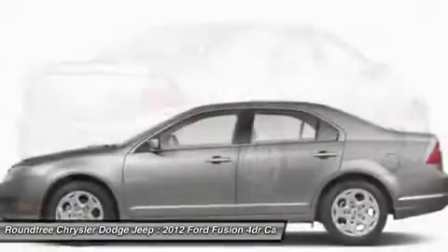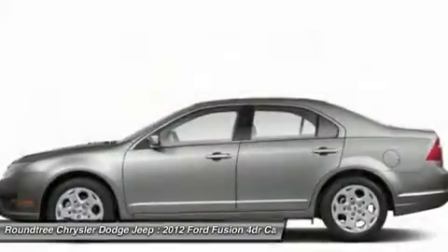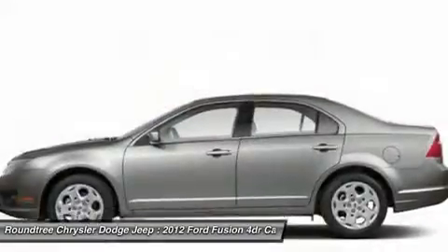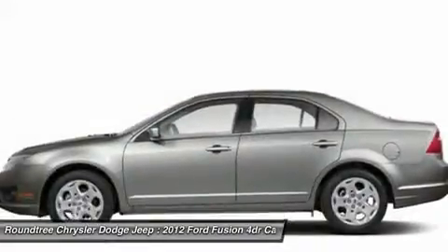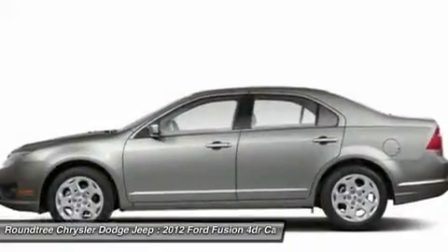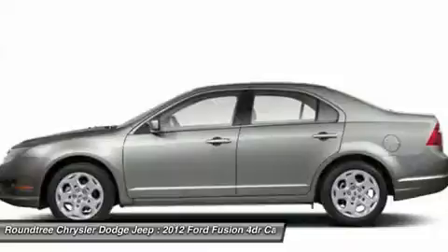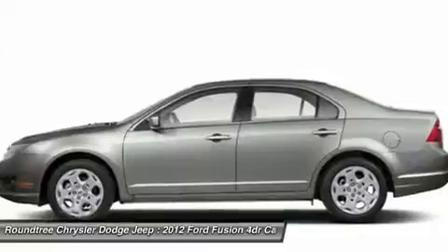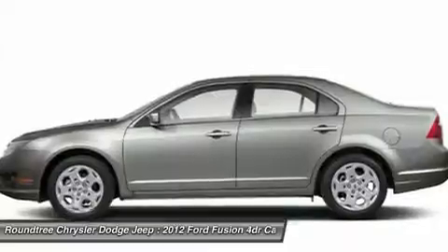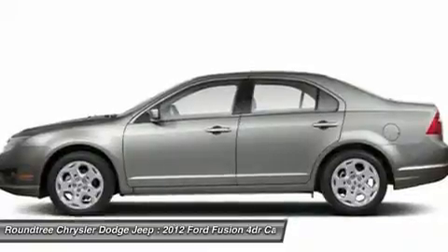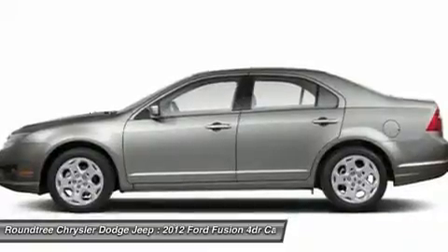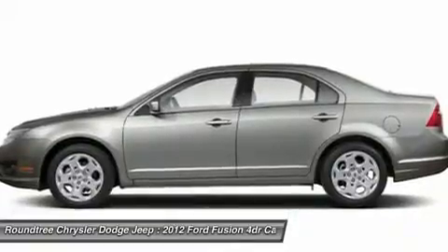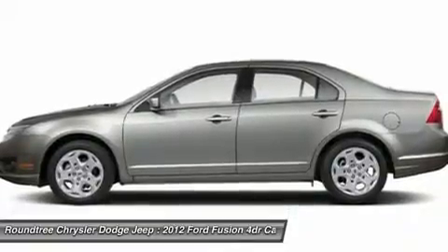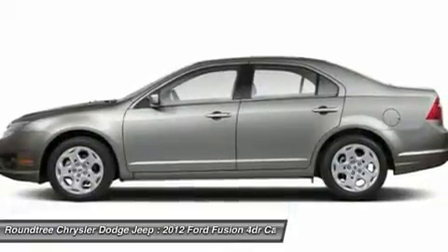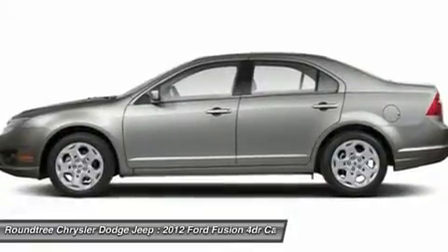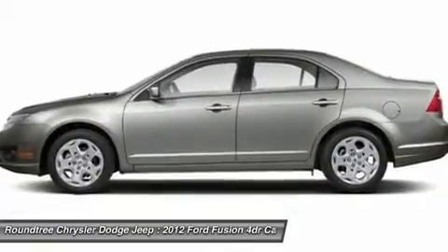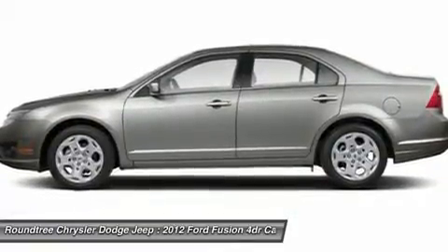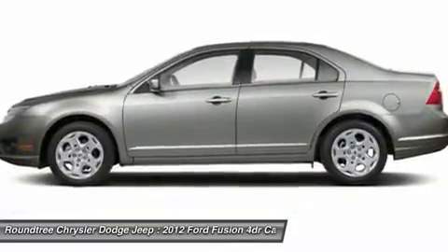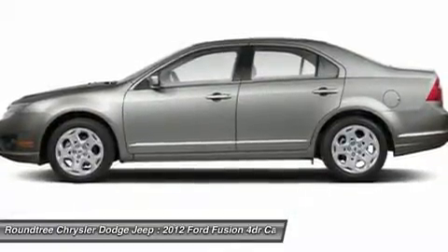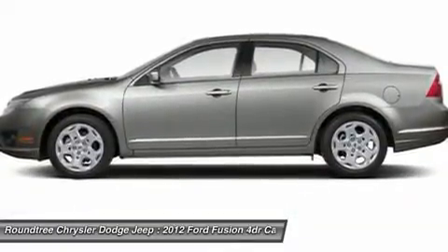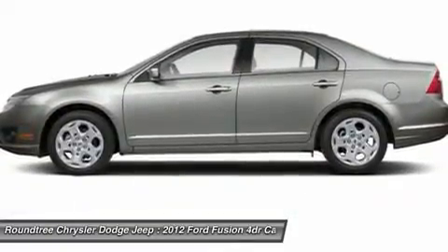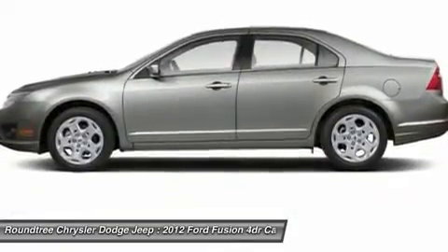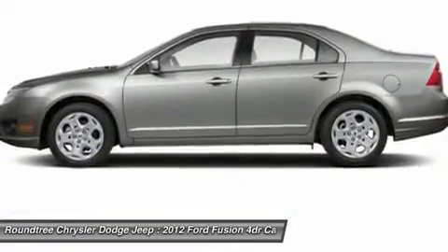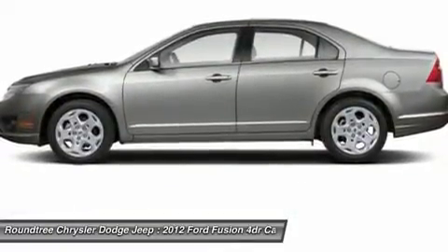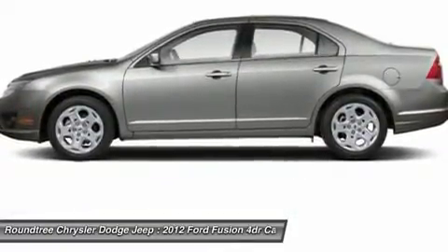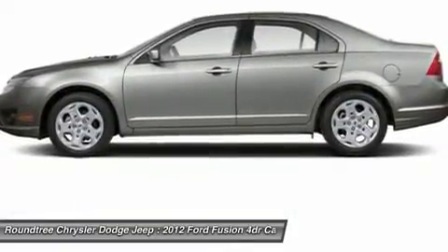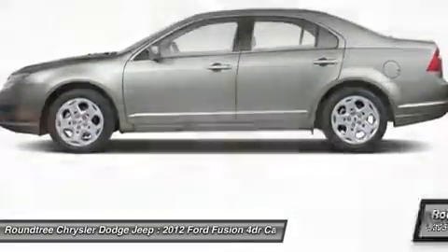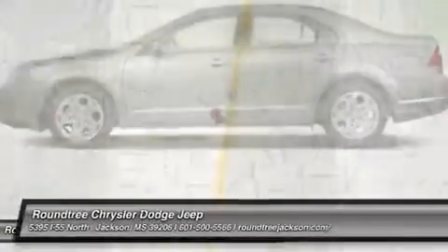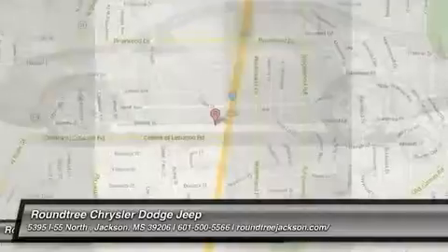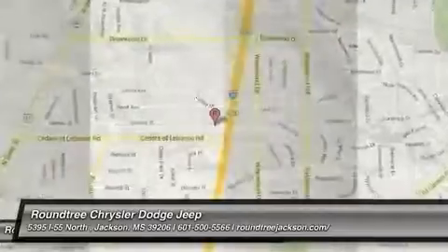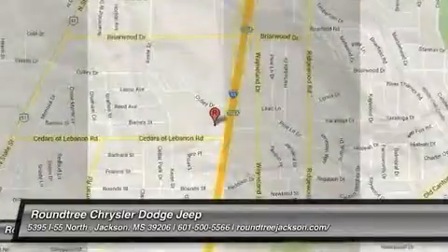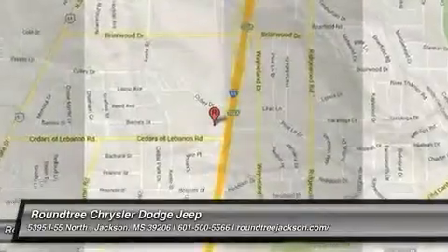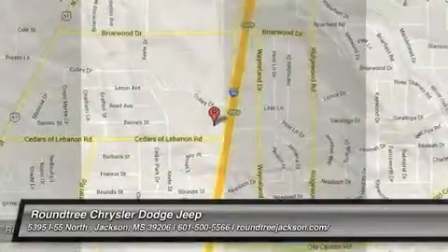Auto-dimming rear view mirror. This isn't just a vehicle — it's an experience. So stop in for a test drive today.